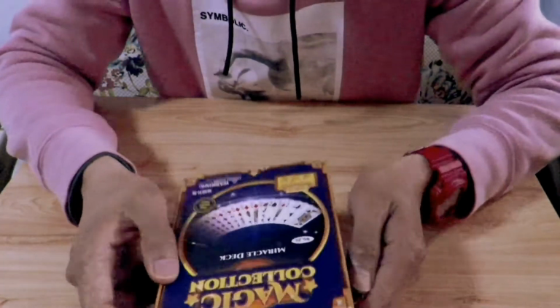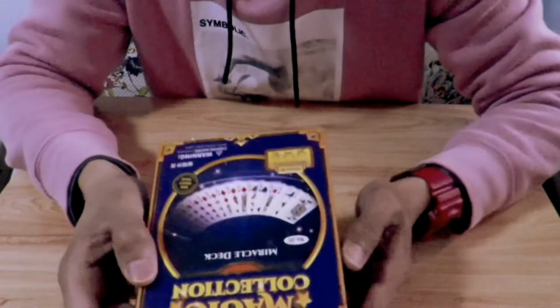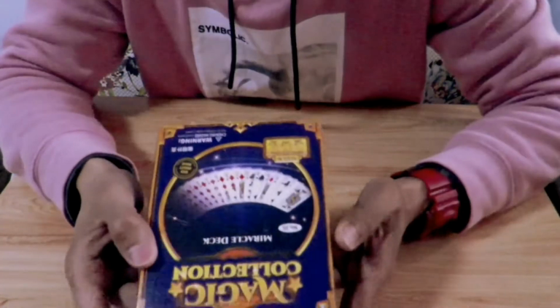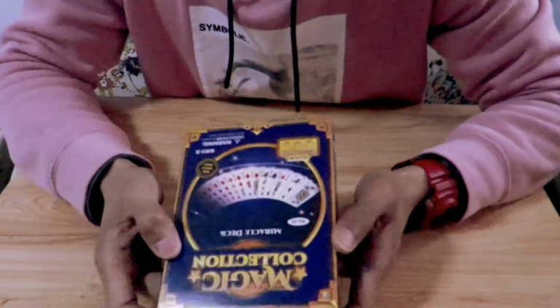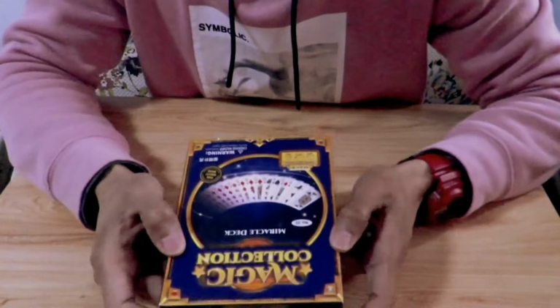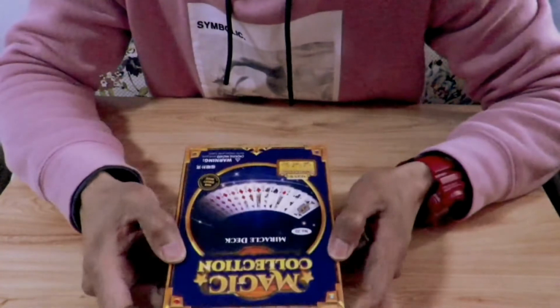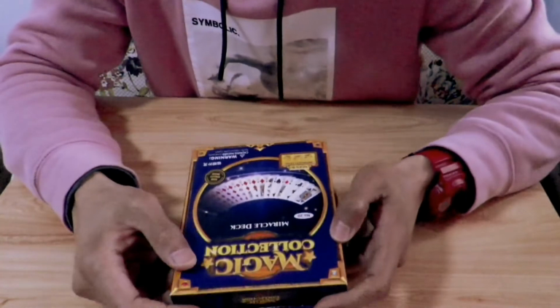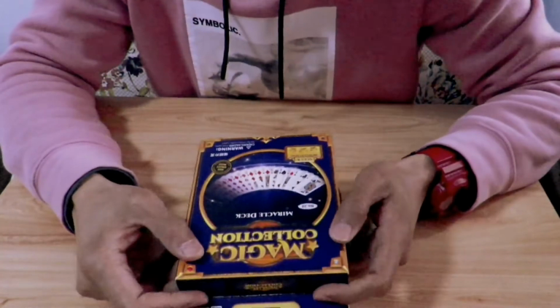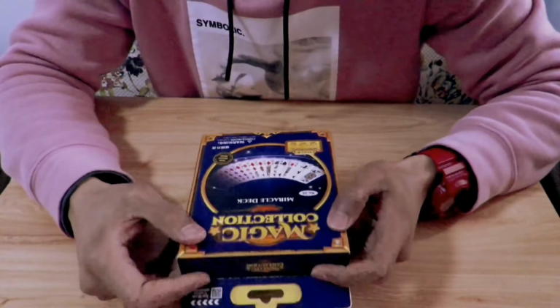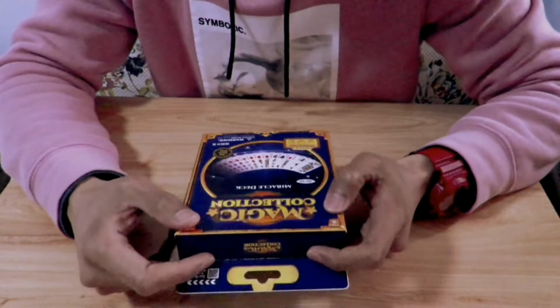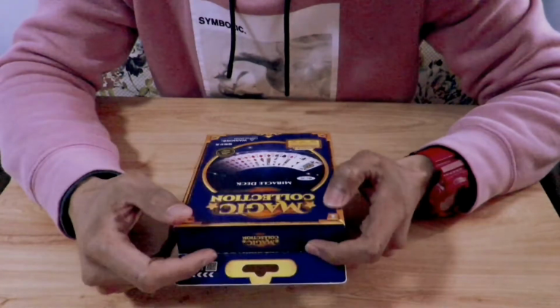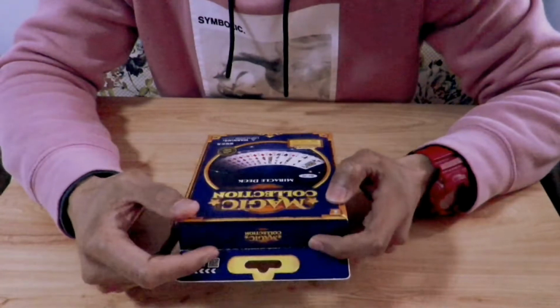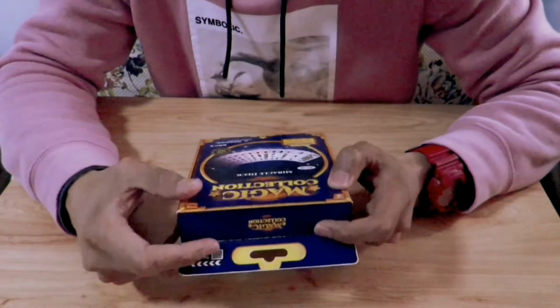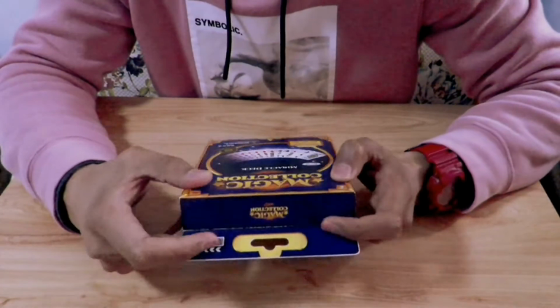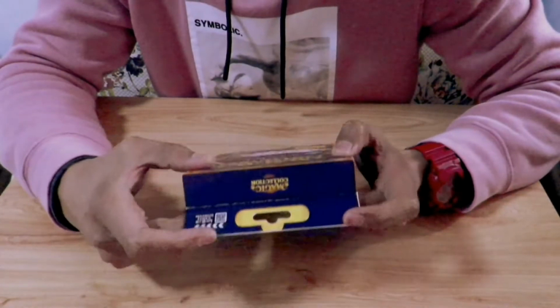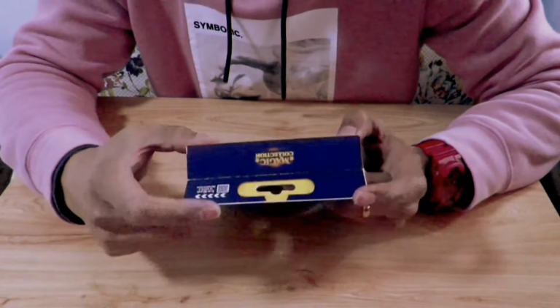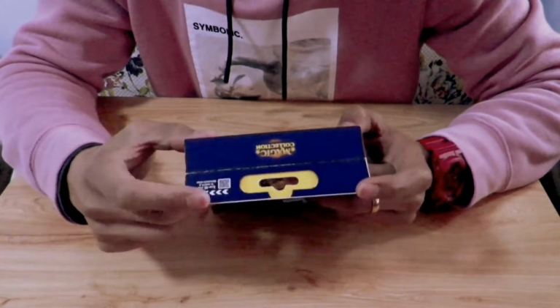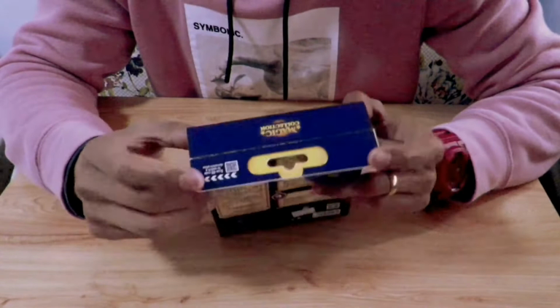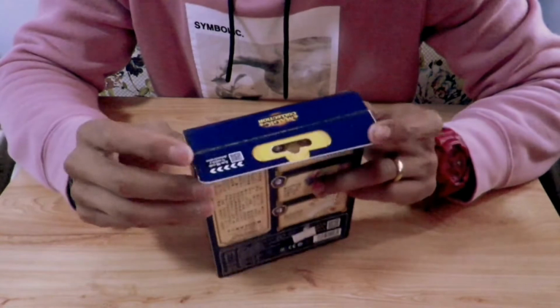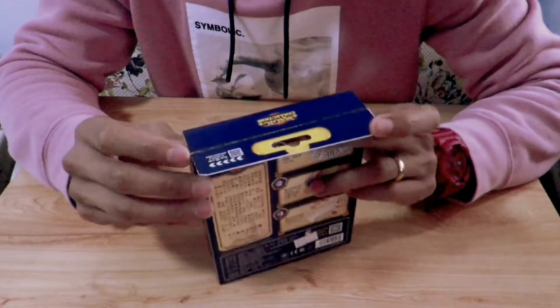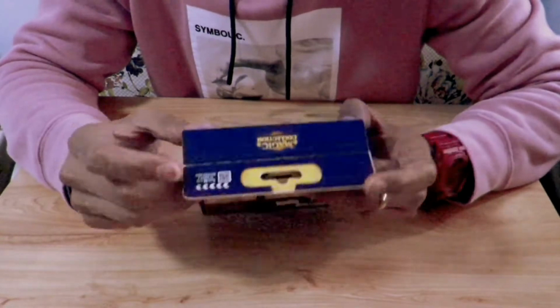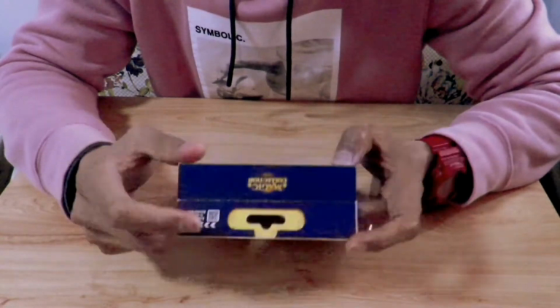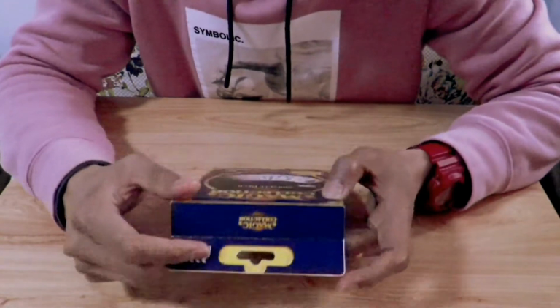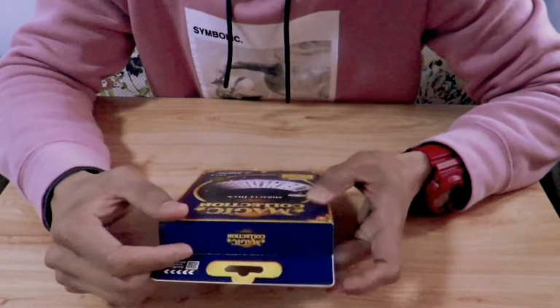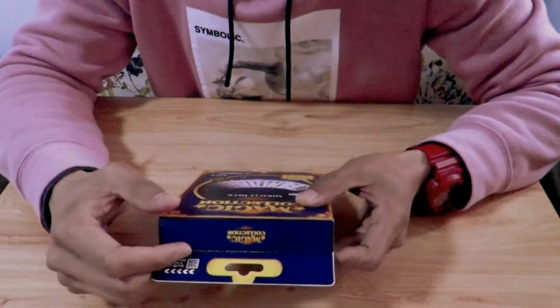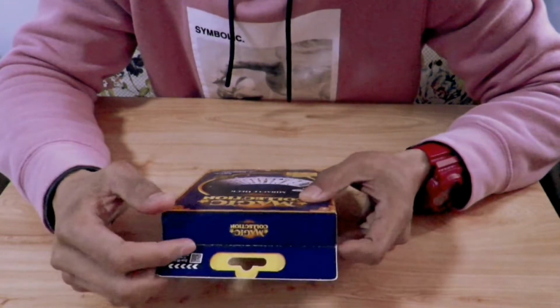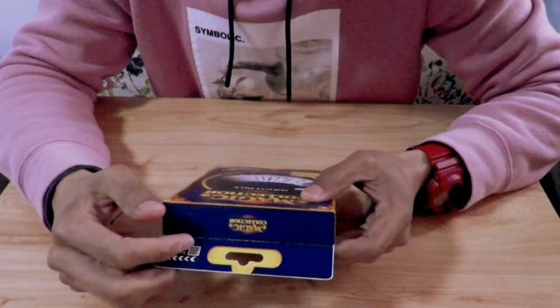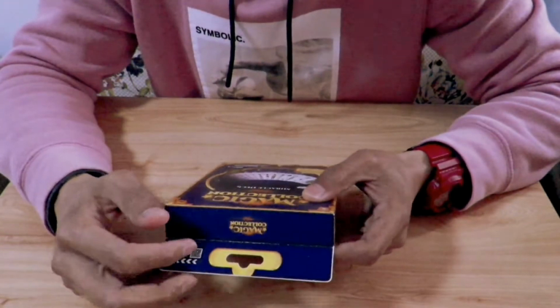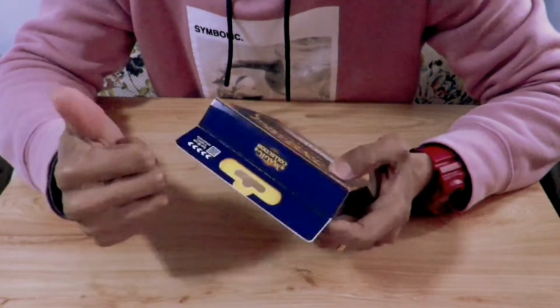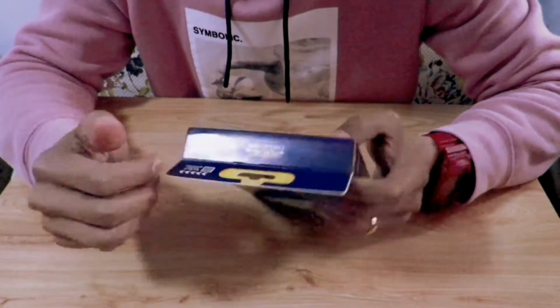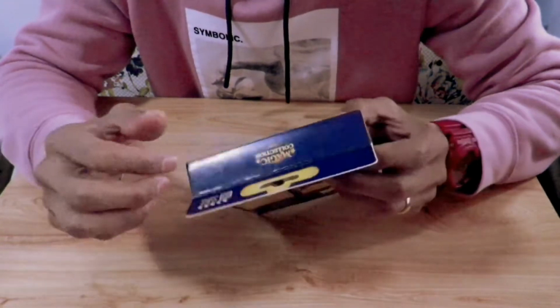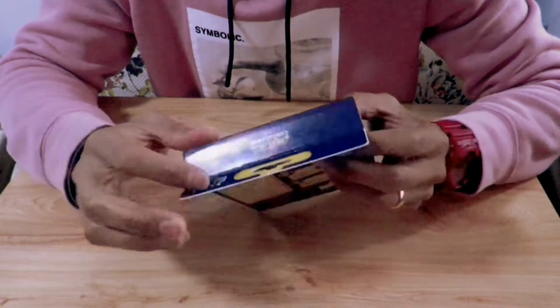Now let's start the unboxing and figure out how to do the magic. Let's start.